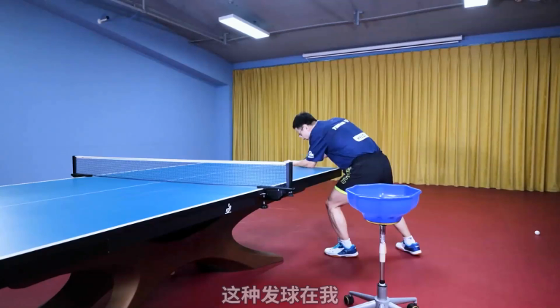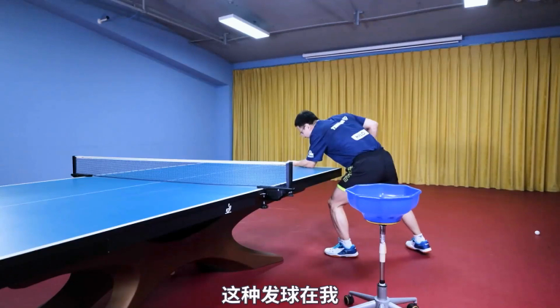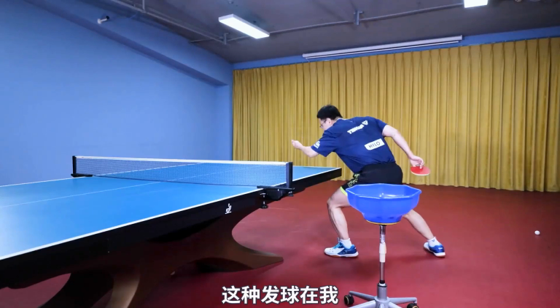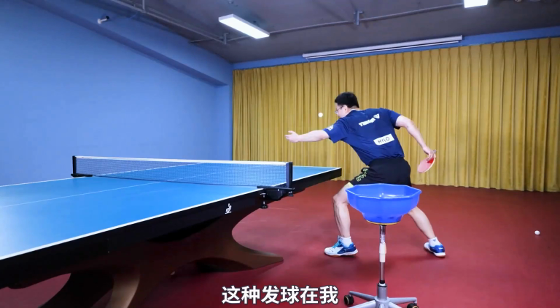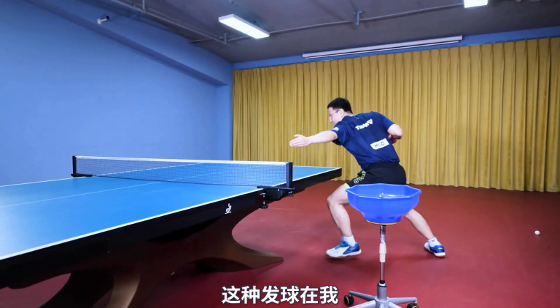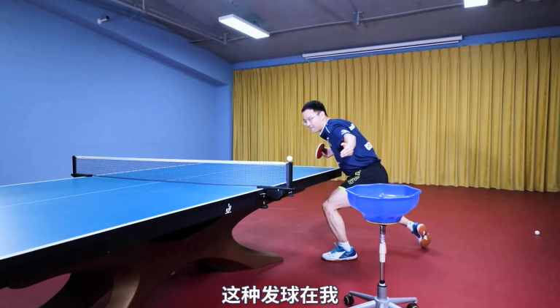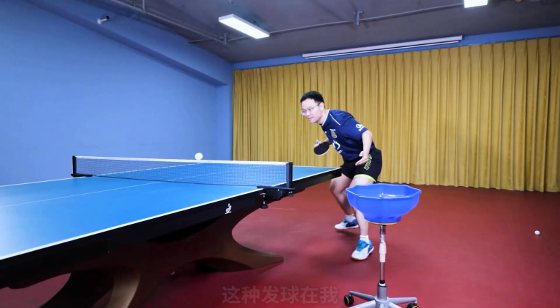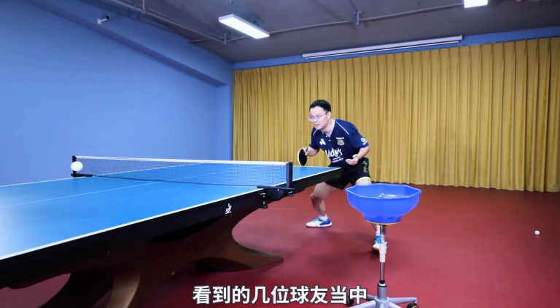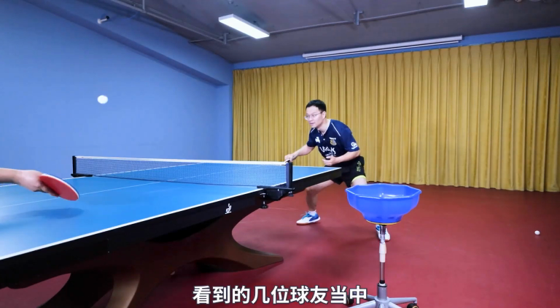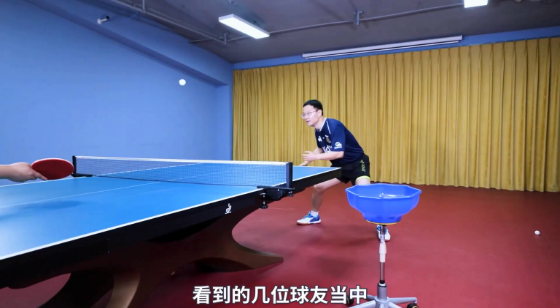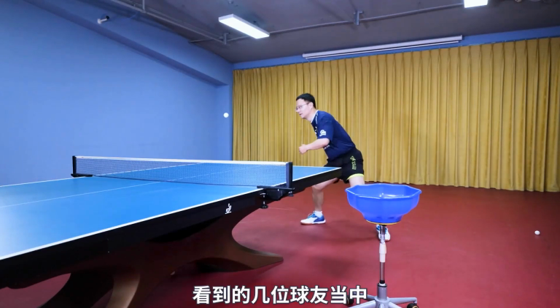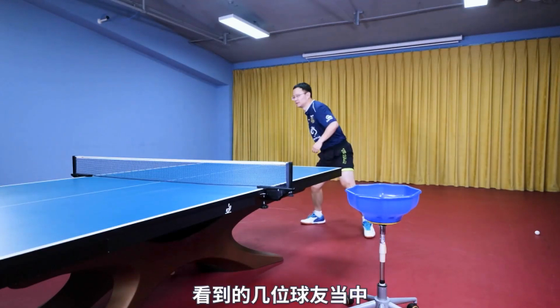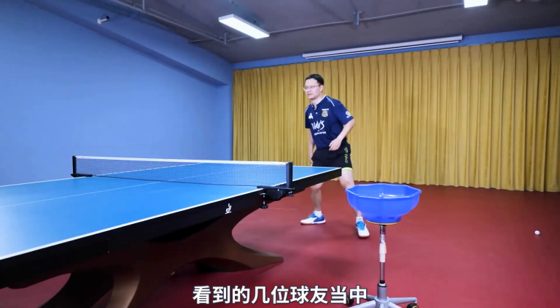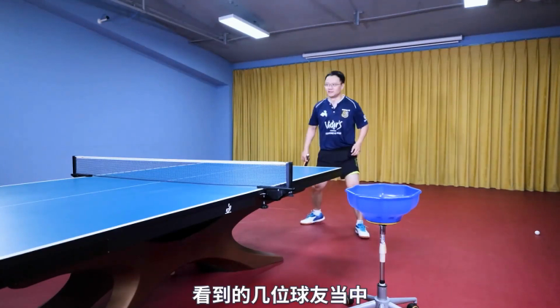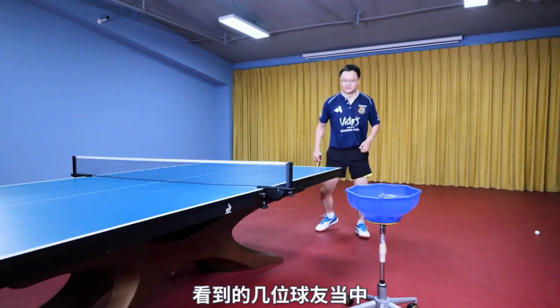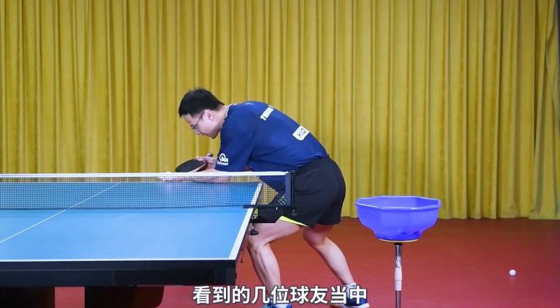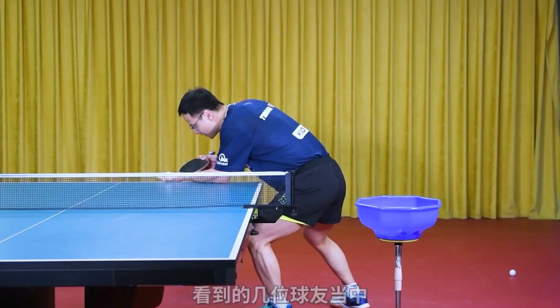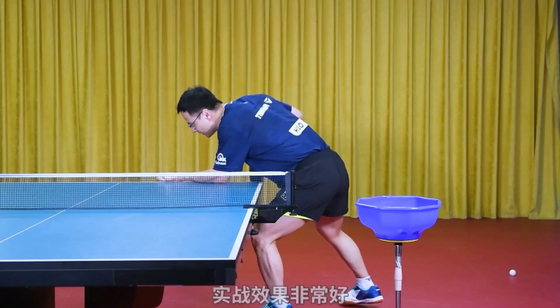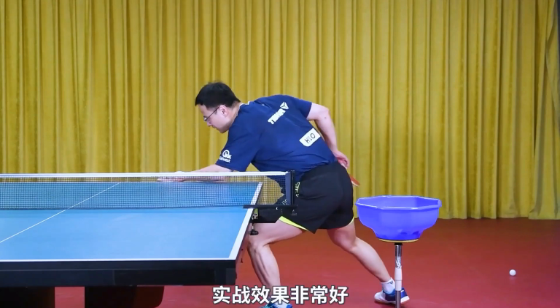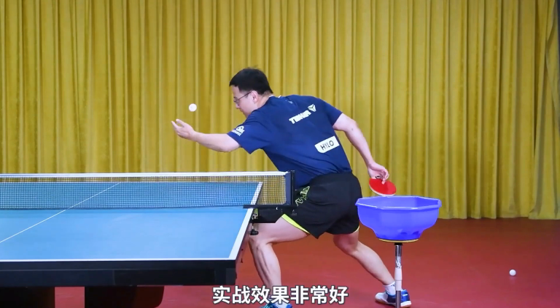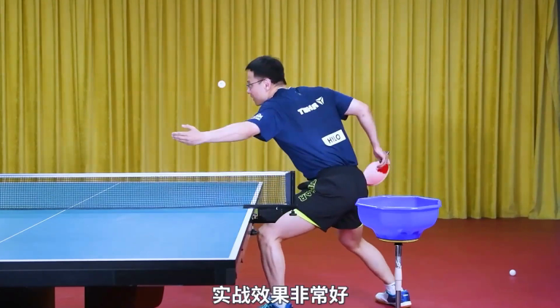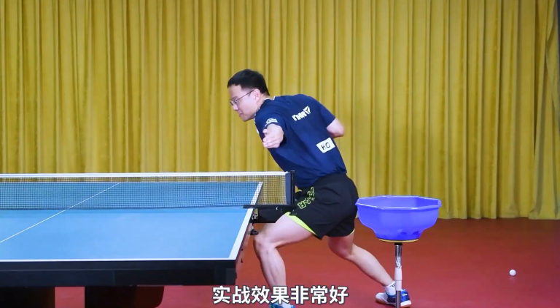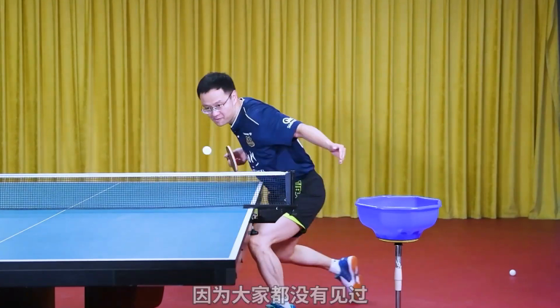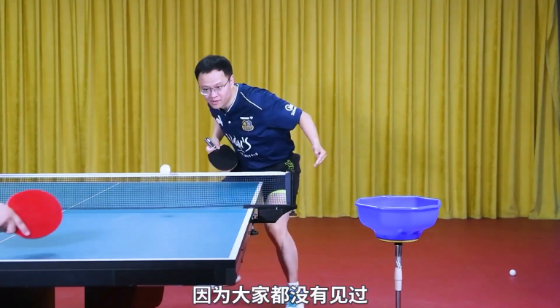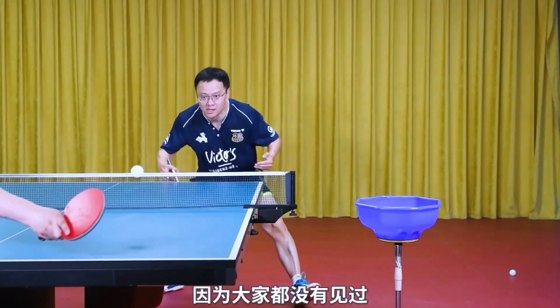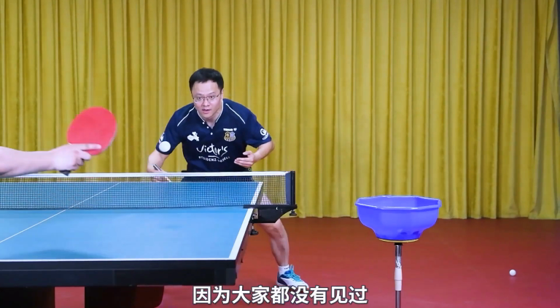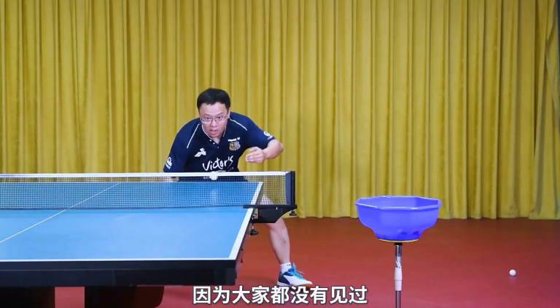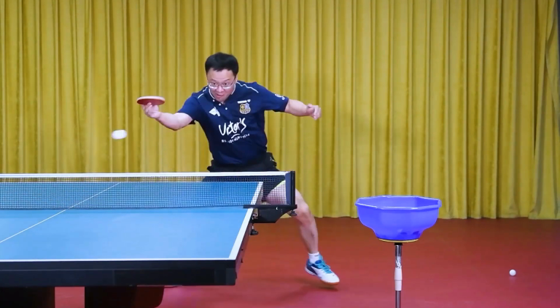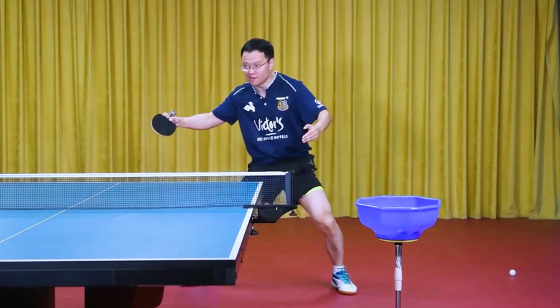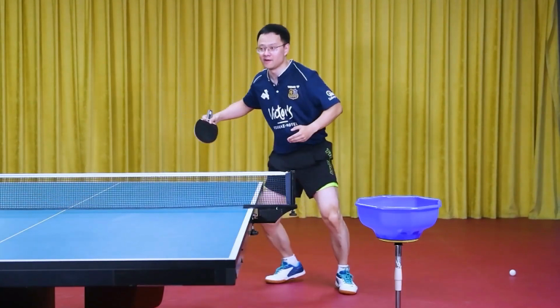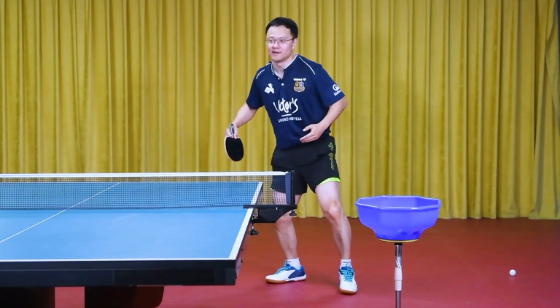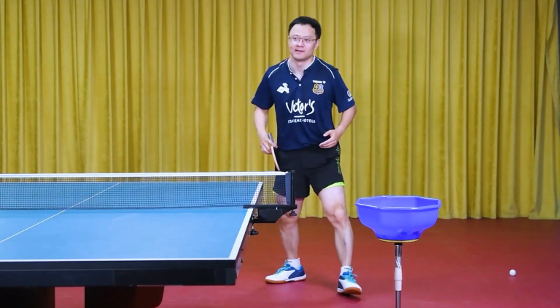This serve, among the players I've seen, is very effective in practice, because no one has seen a serve from the back of the board.